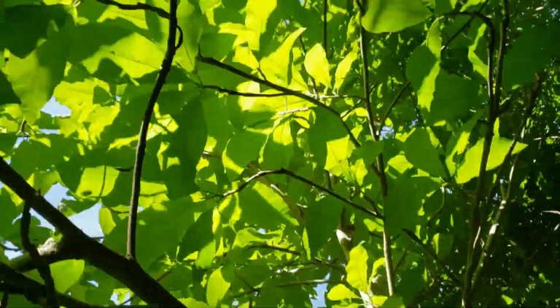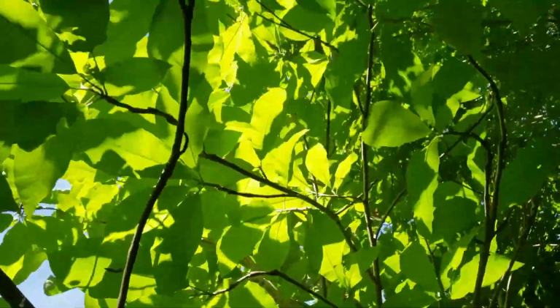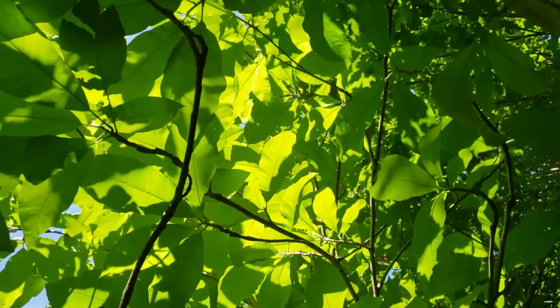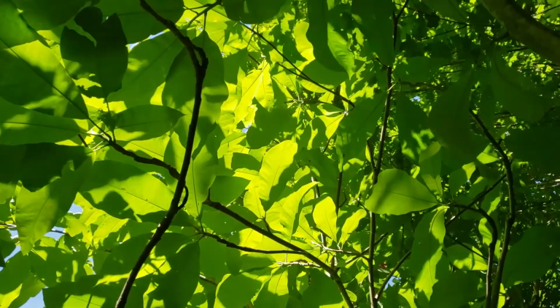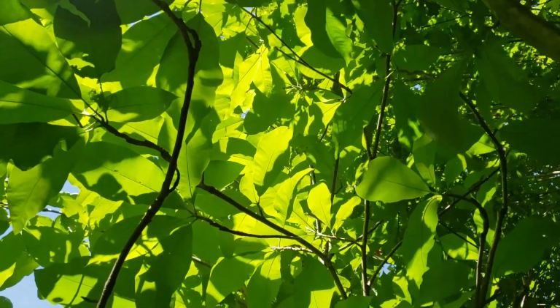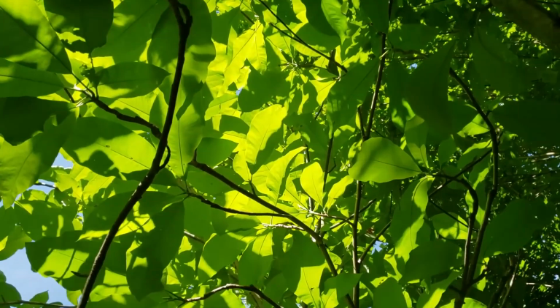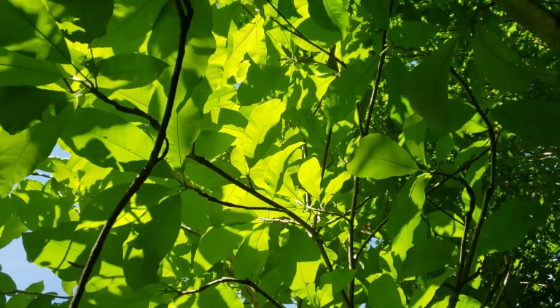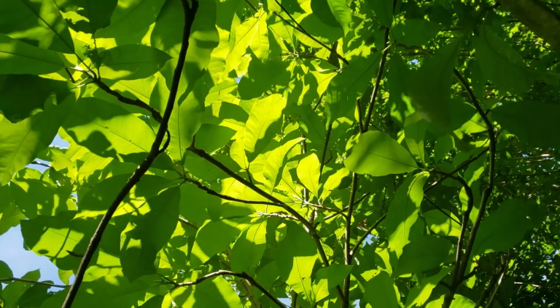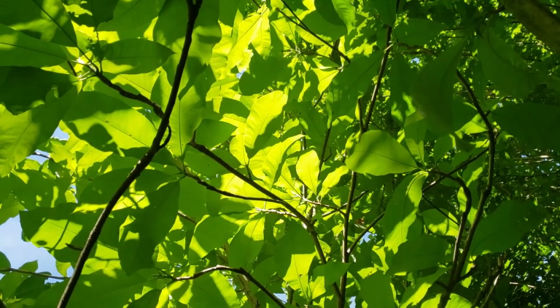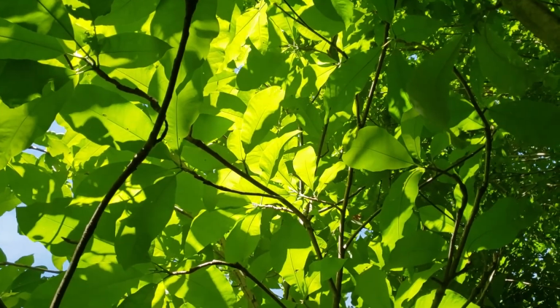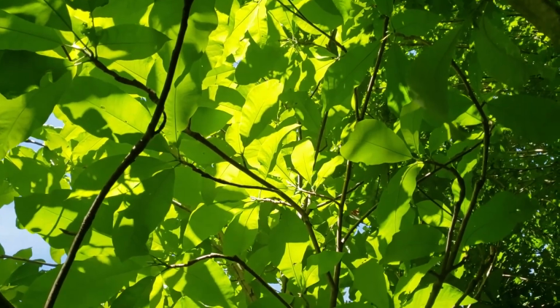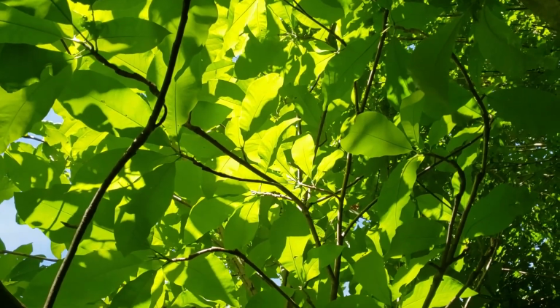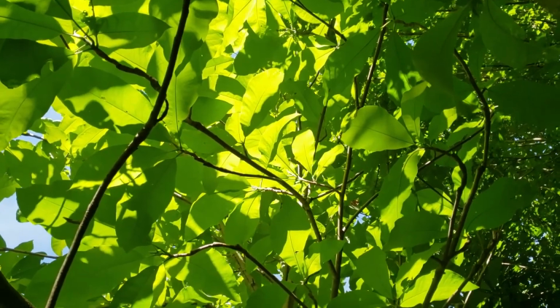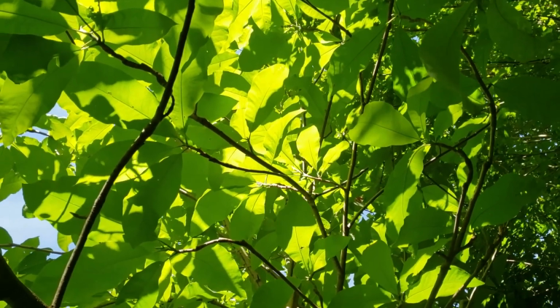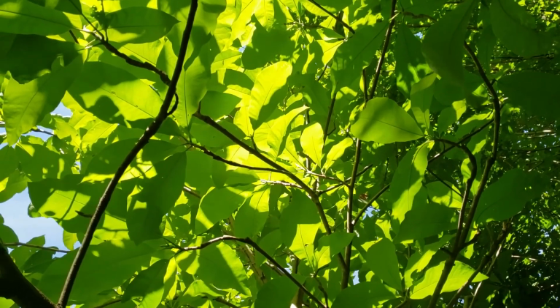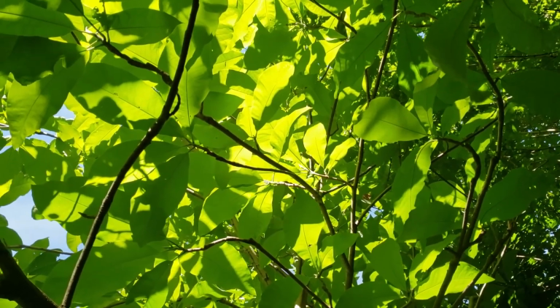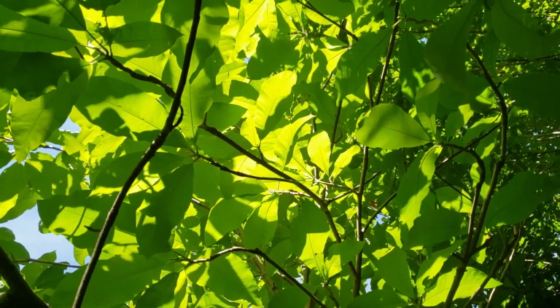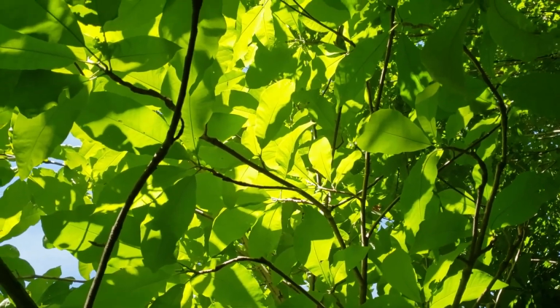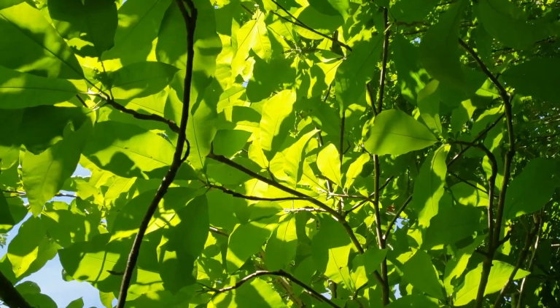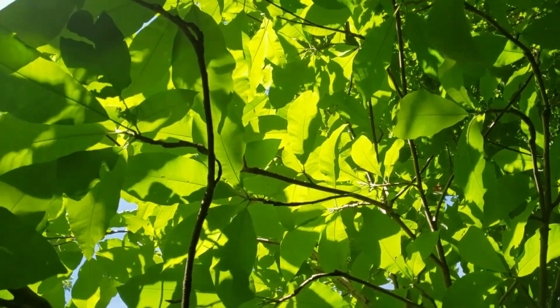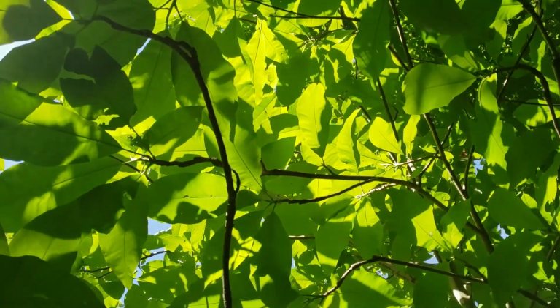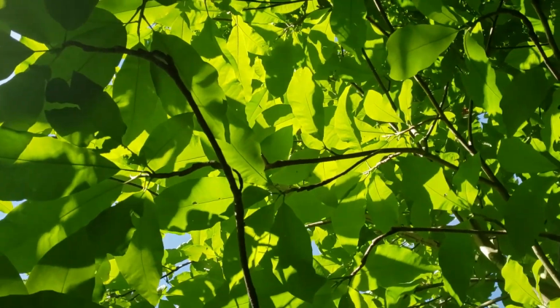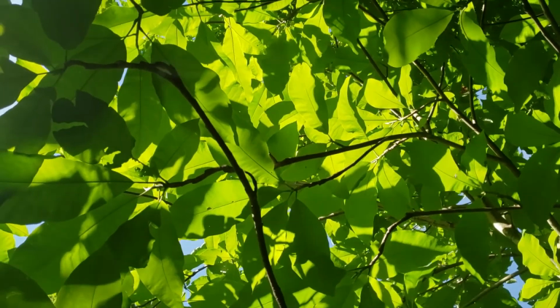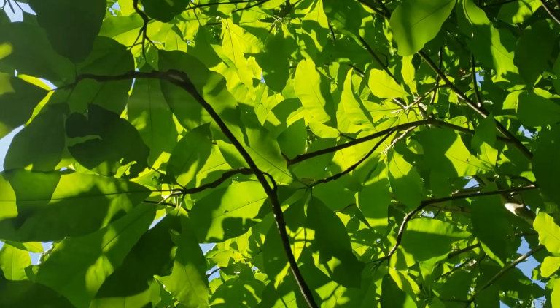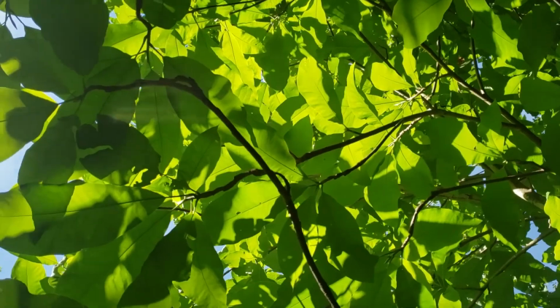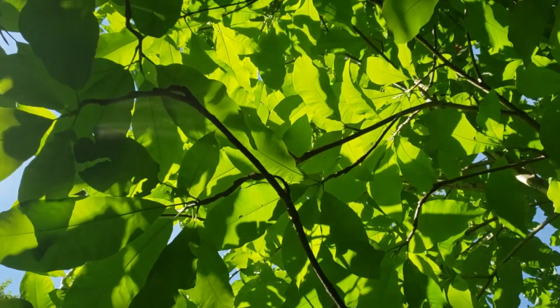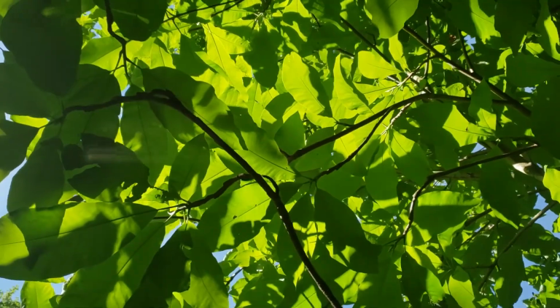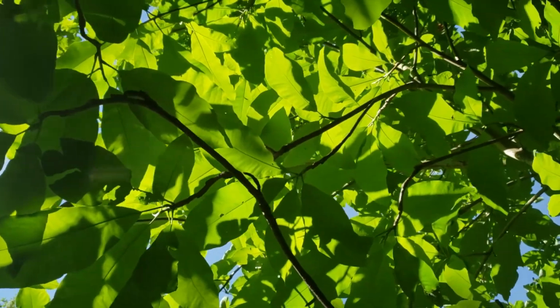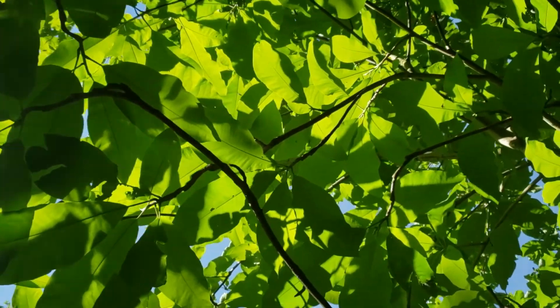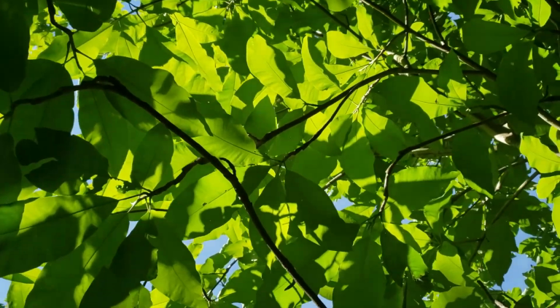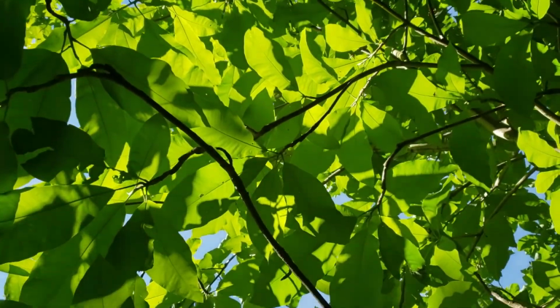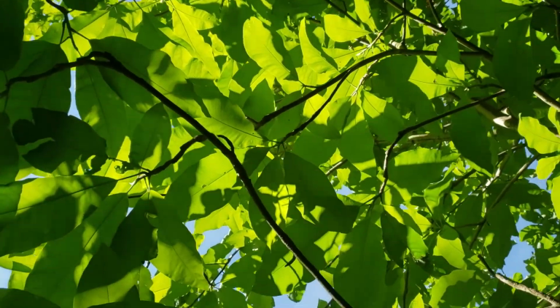Umbrella magnolia is a shade tolerant species that oftentimes grows in the understory of the forest, and you can see that it produces a very heavy canopy of shade itself.